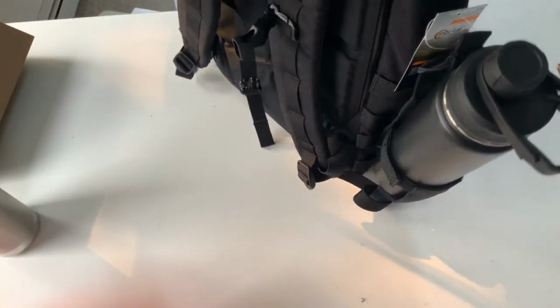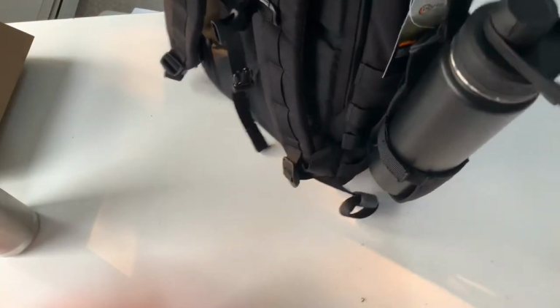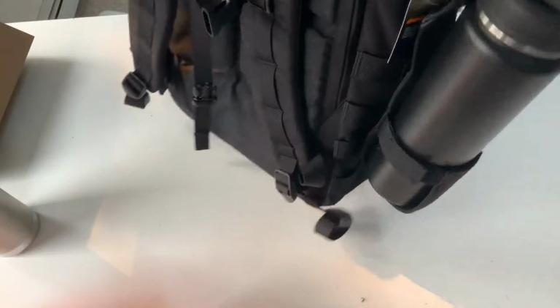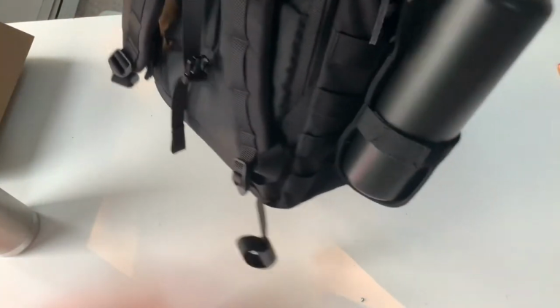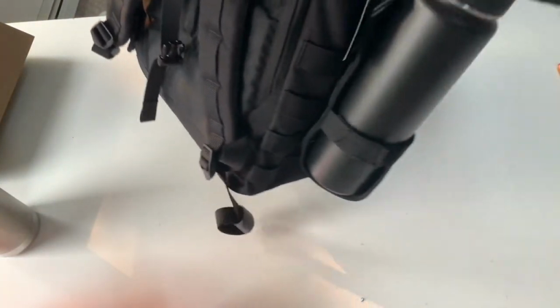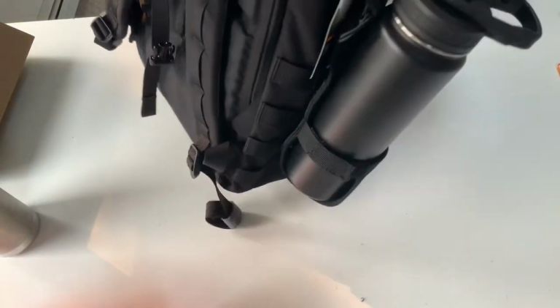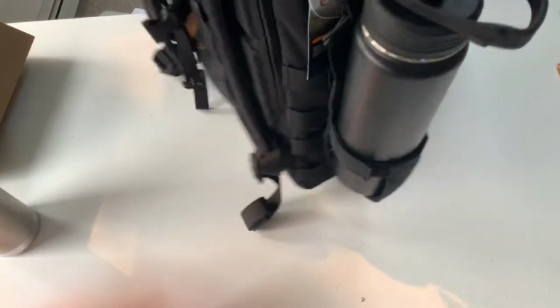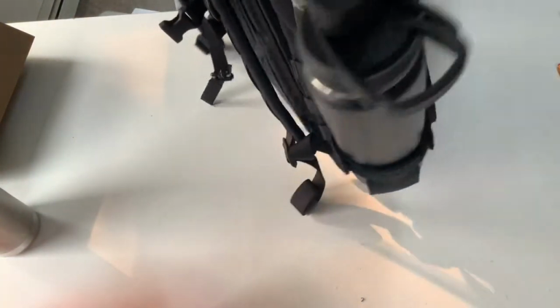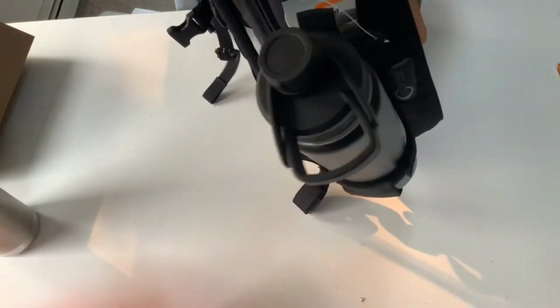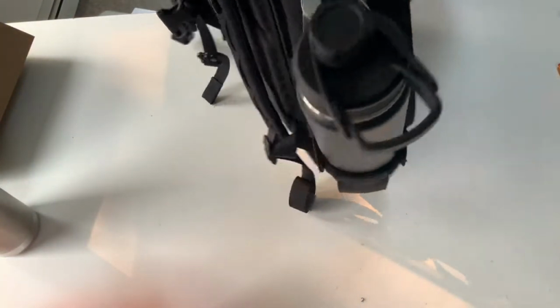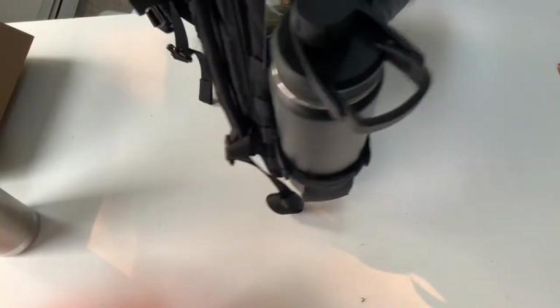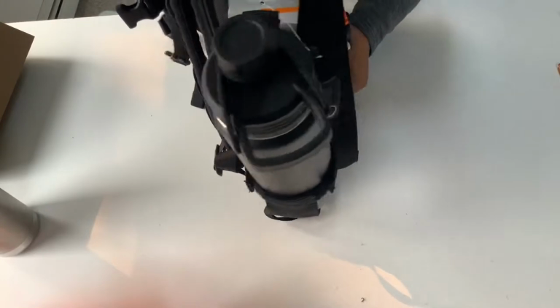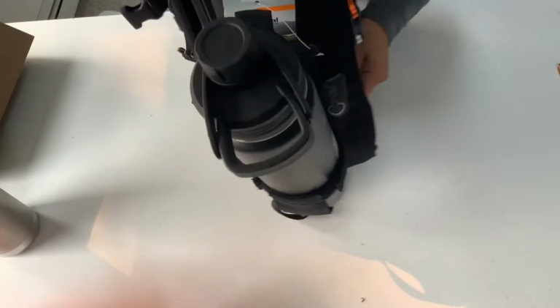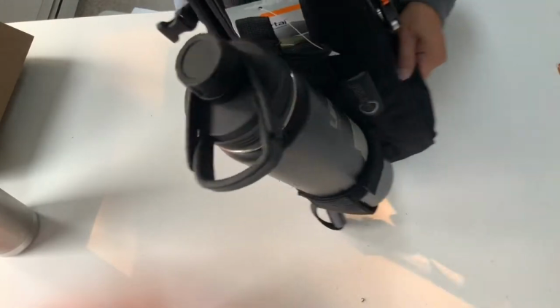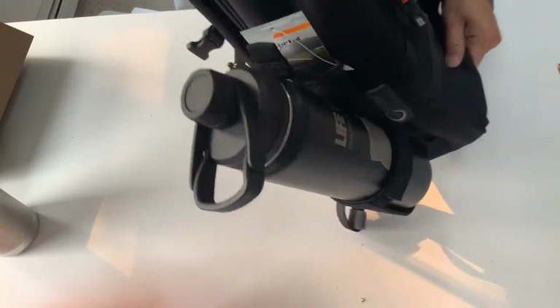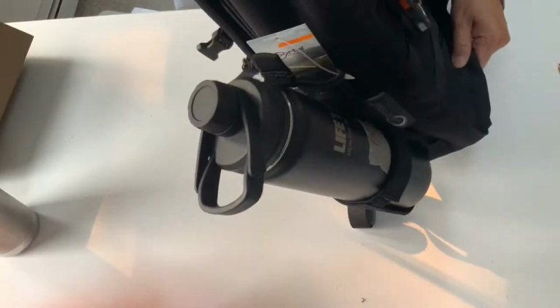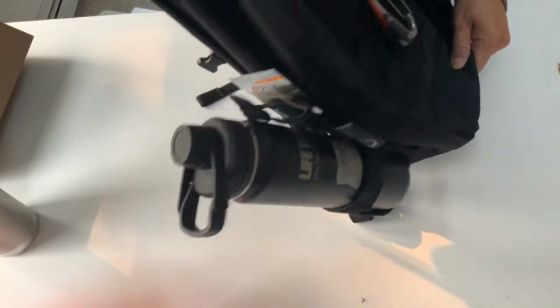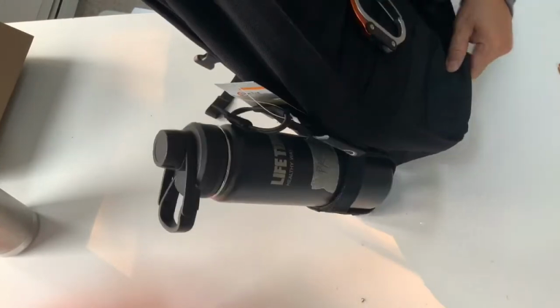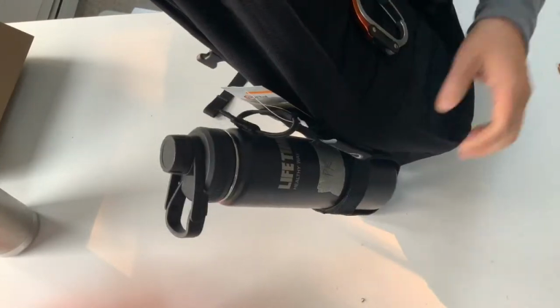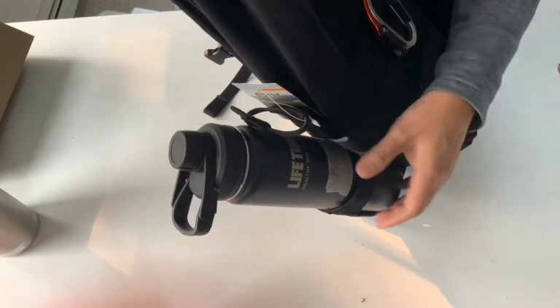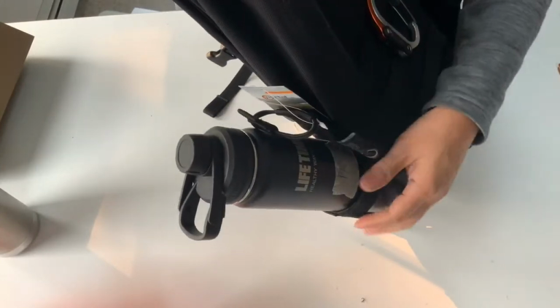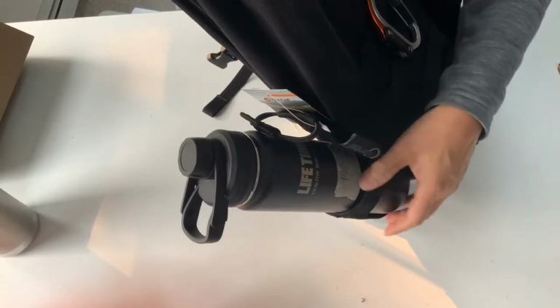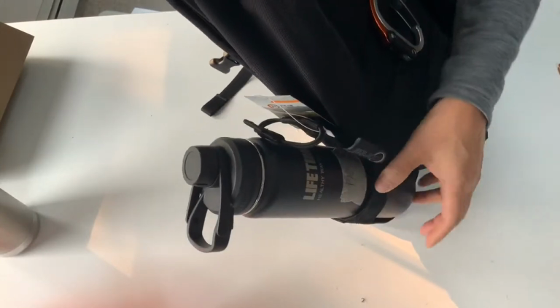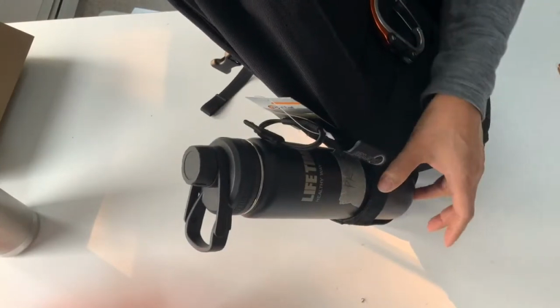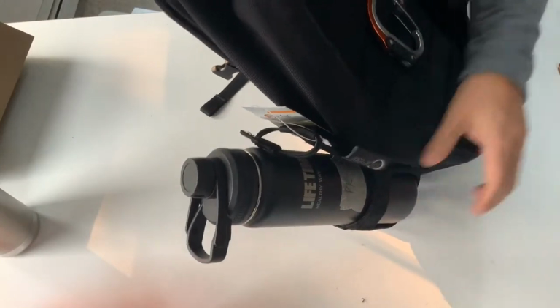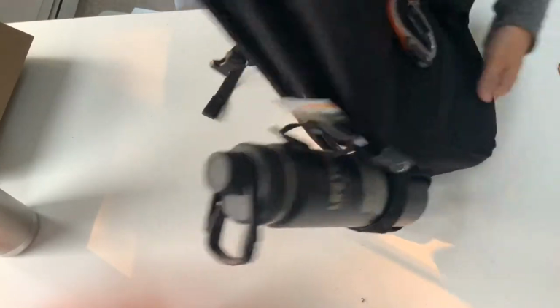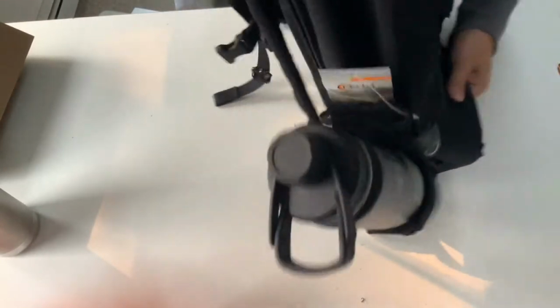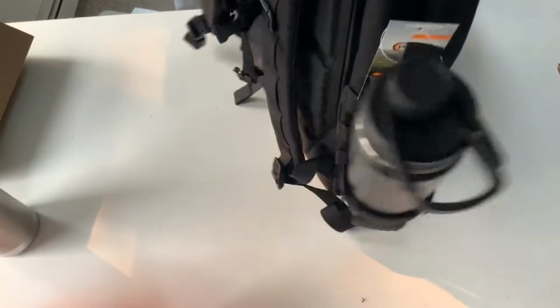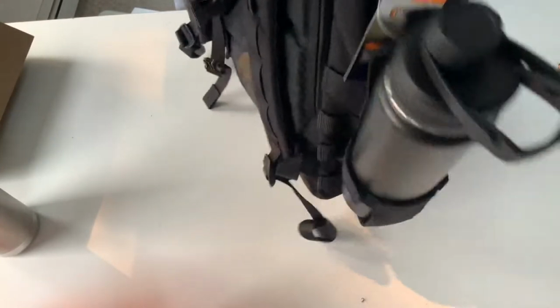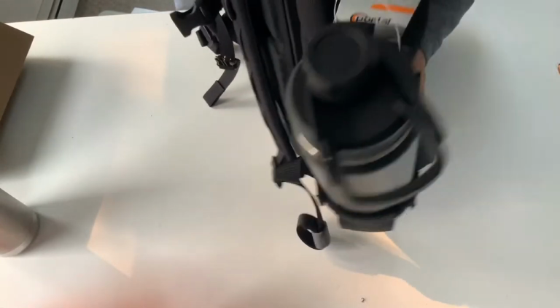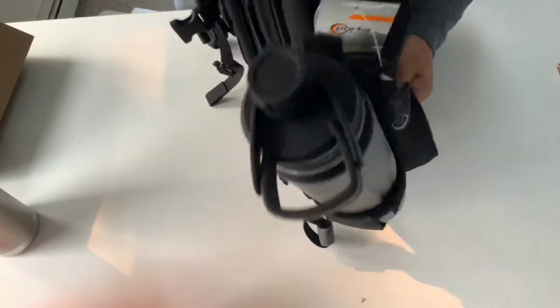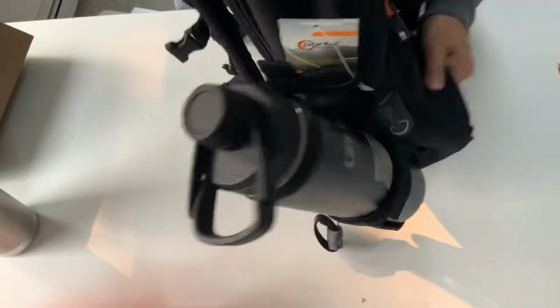For the taller bottle, because there's not enough height or depth on the bottom, it's going to be a little bit too floppy.